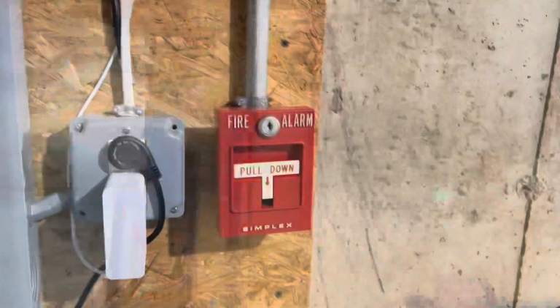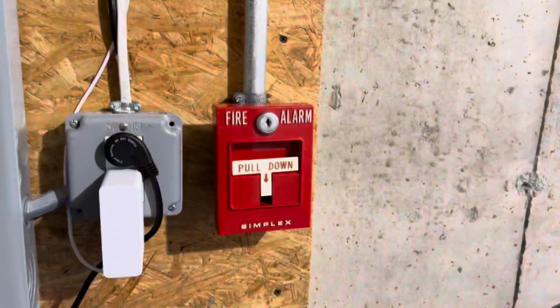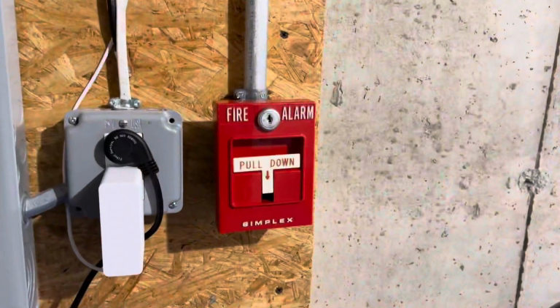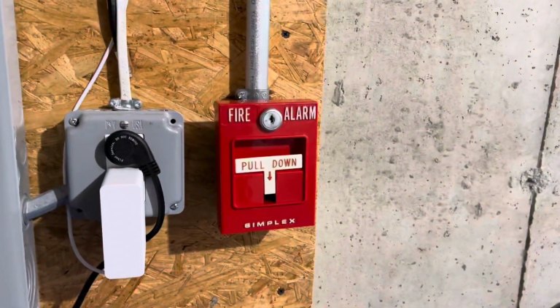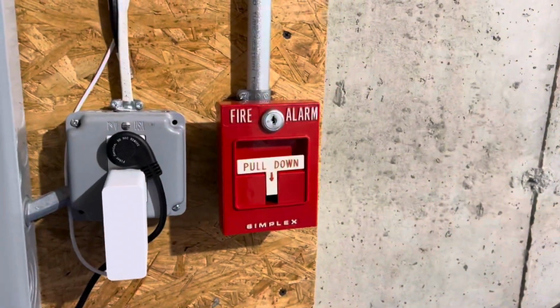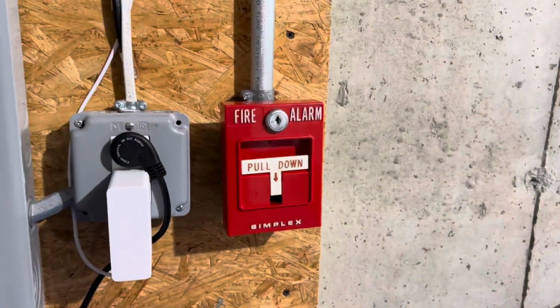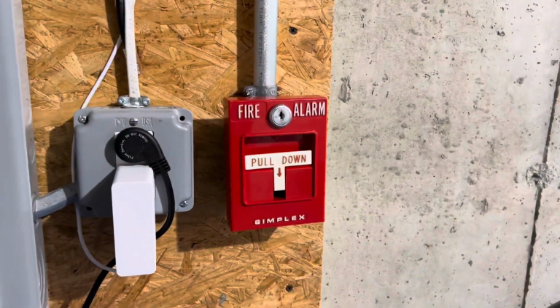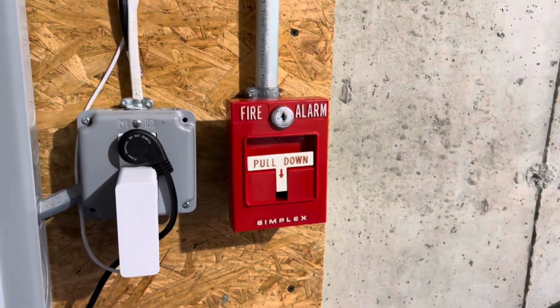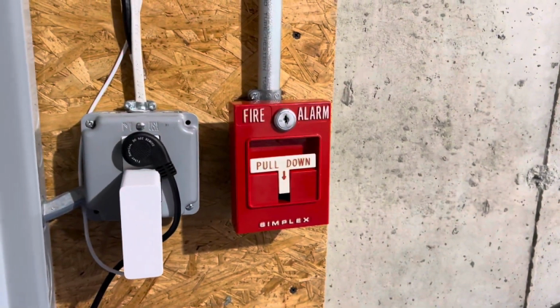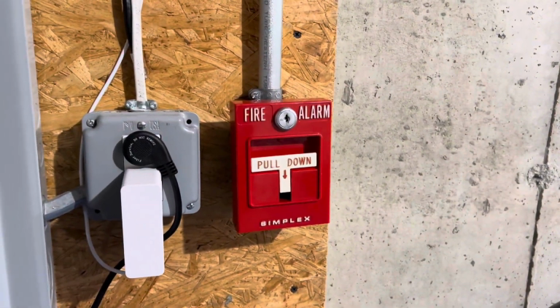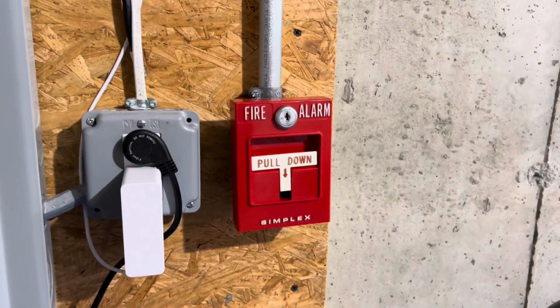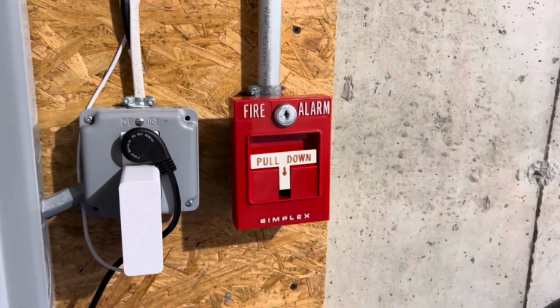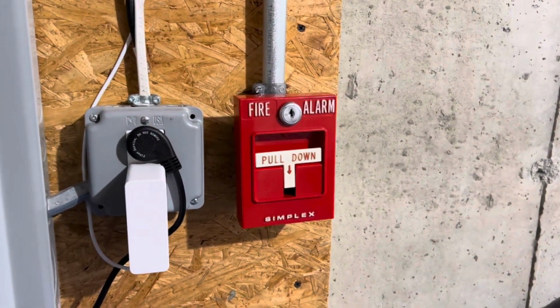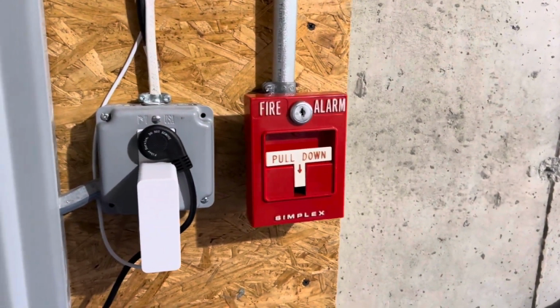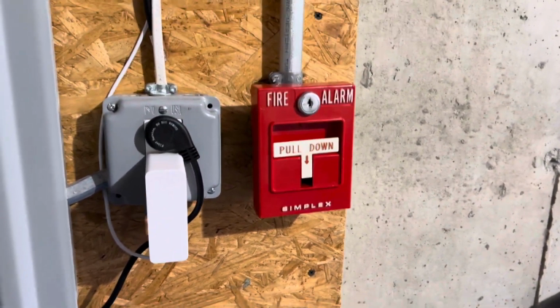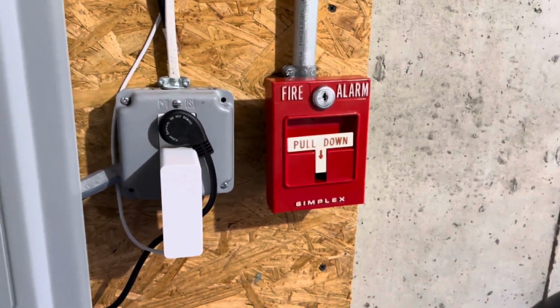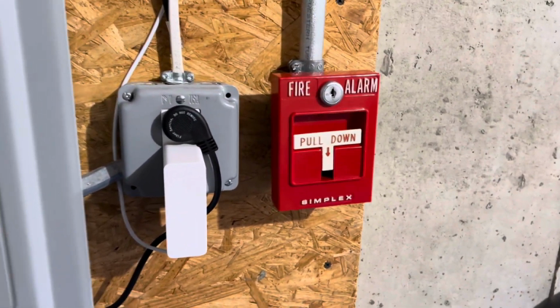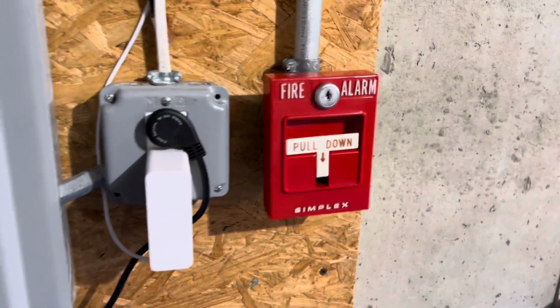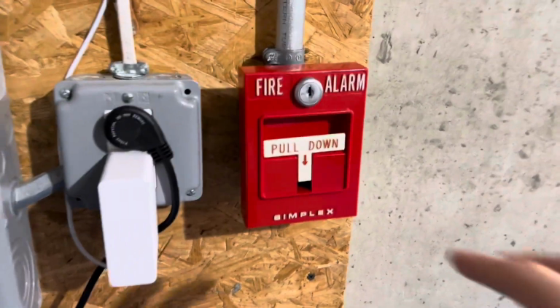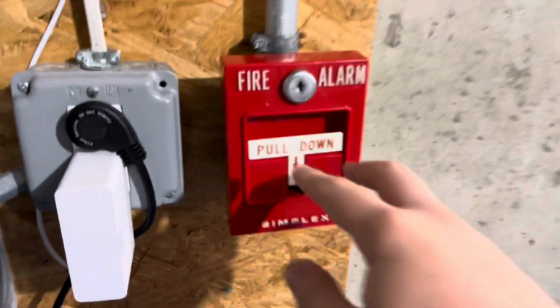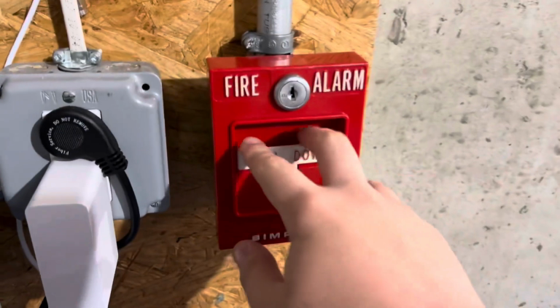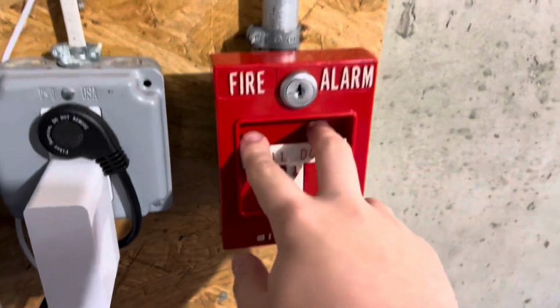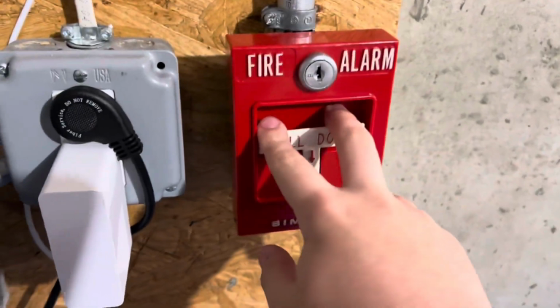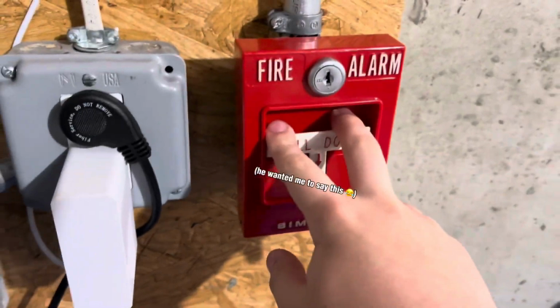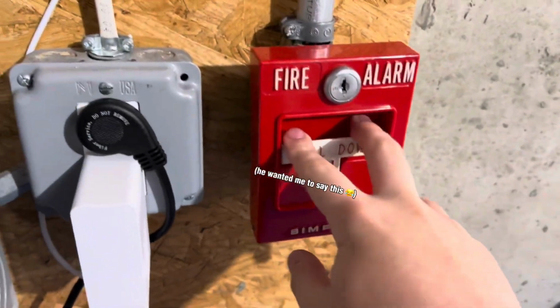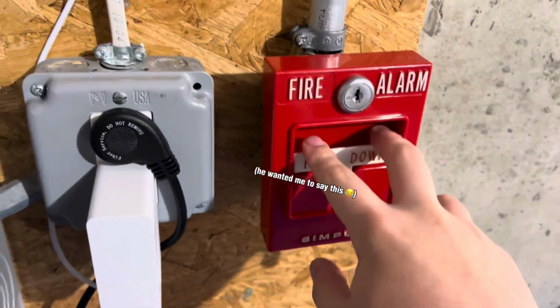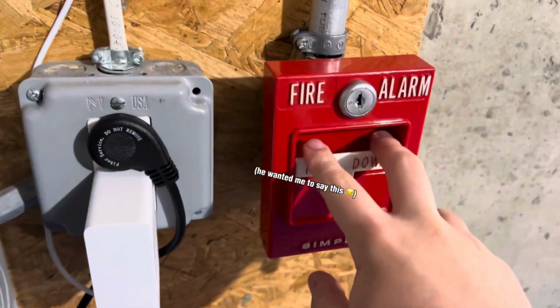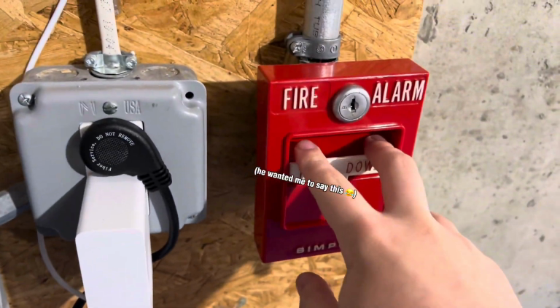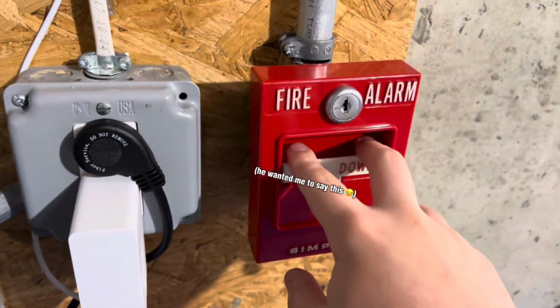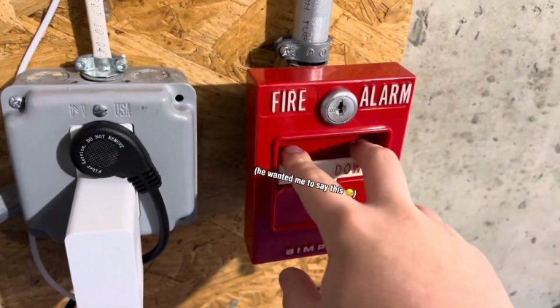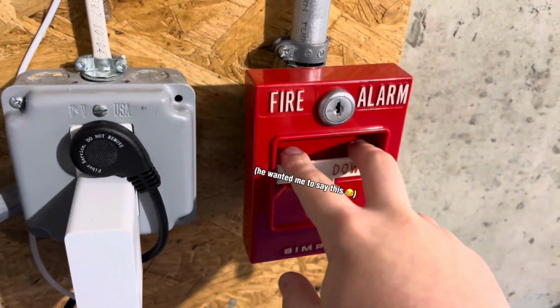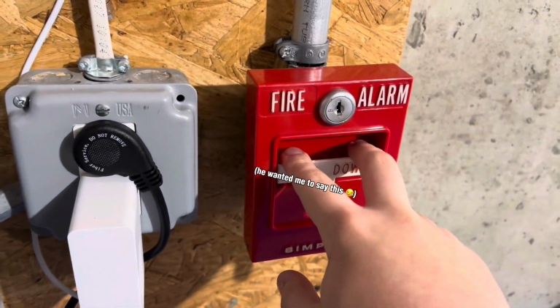So let's start today's video with the 425120. If Anthony was here, he'd be asking for this pull station right now.